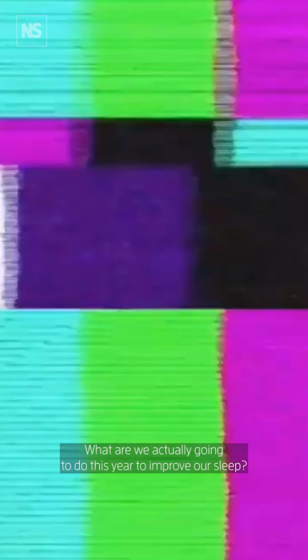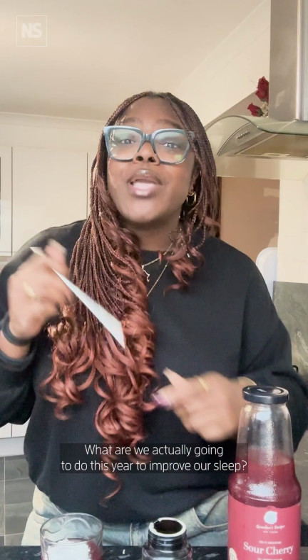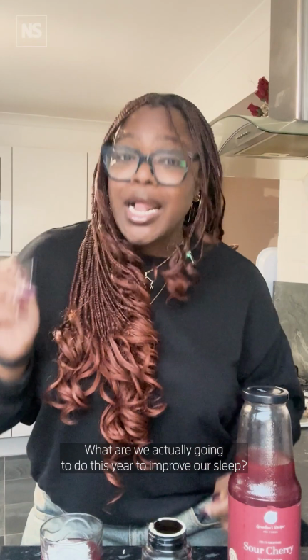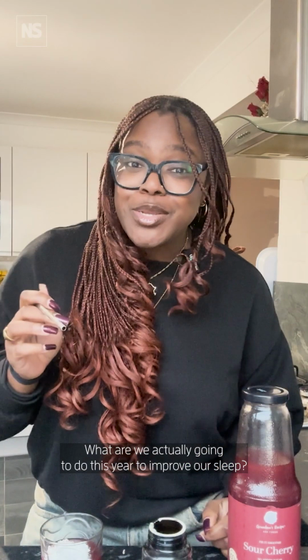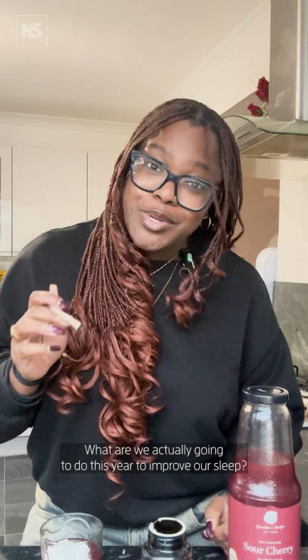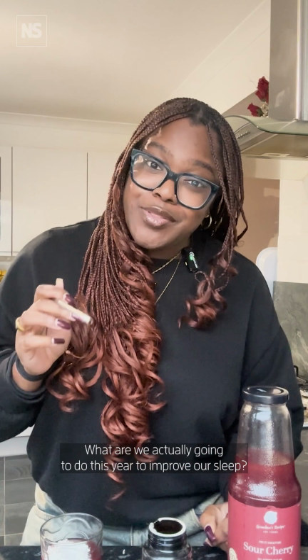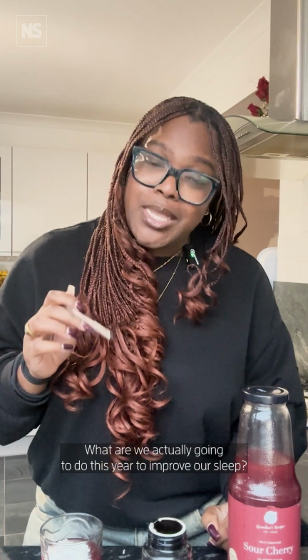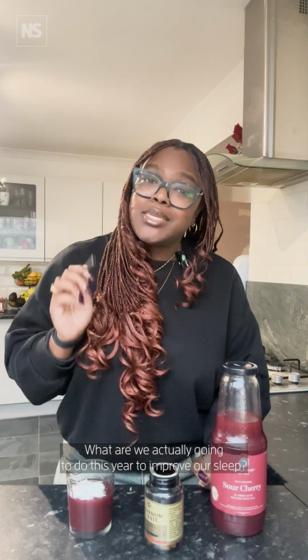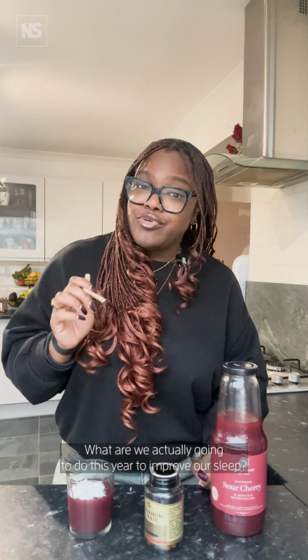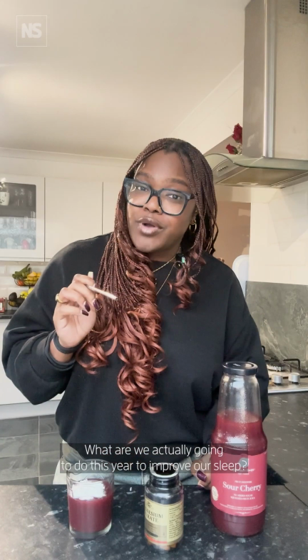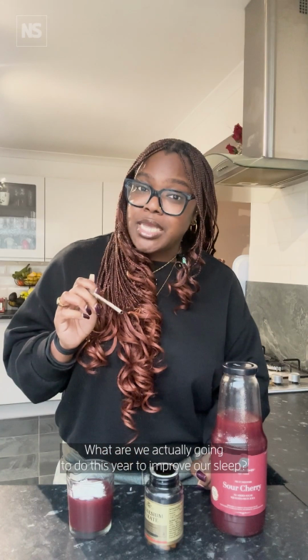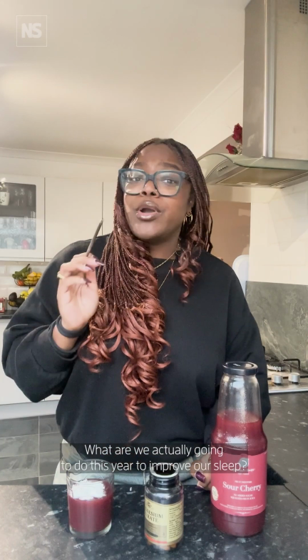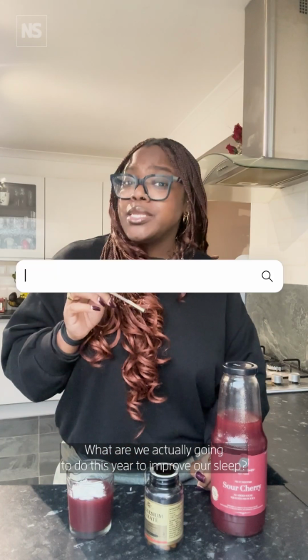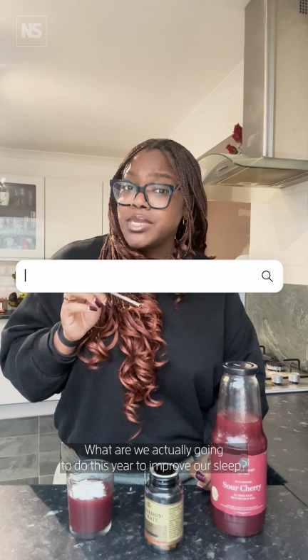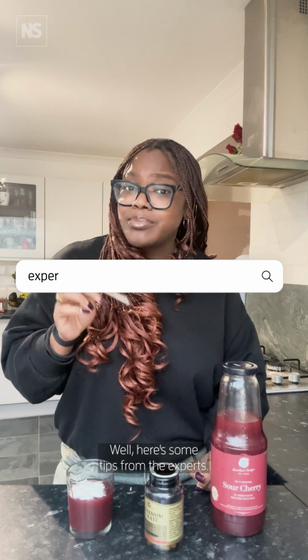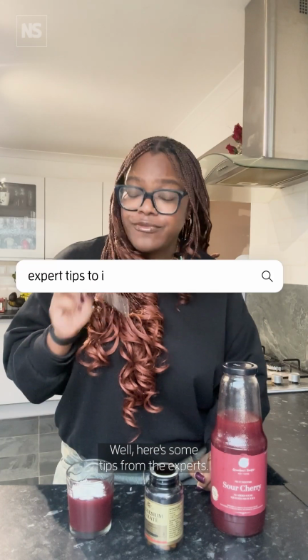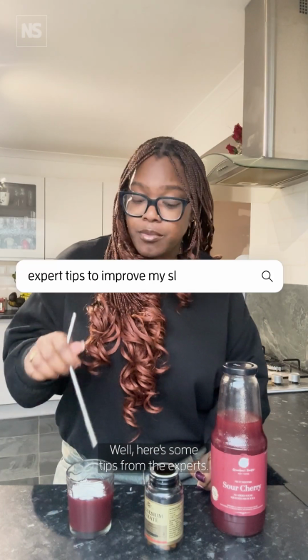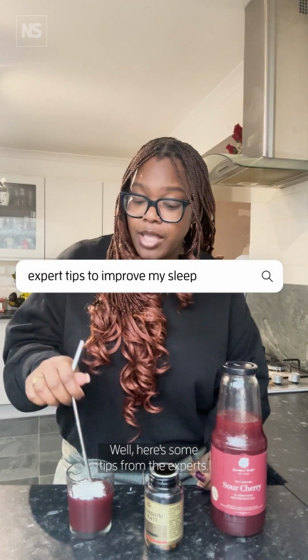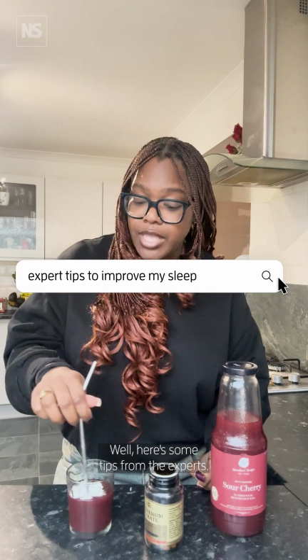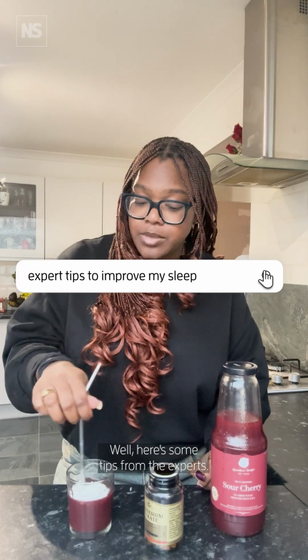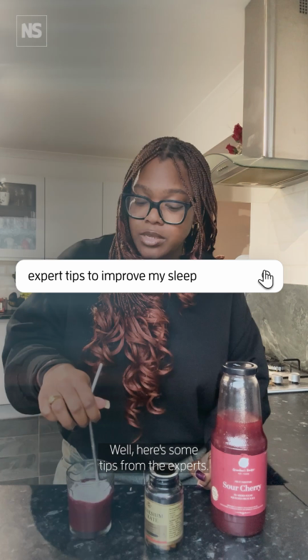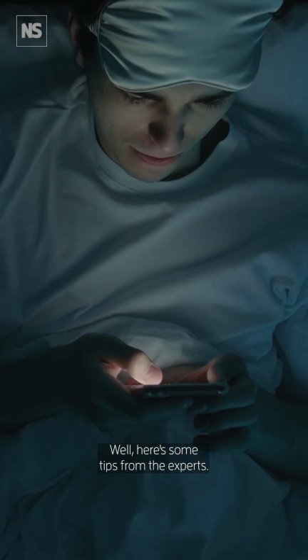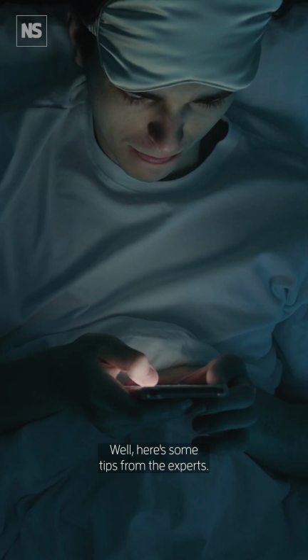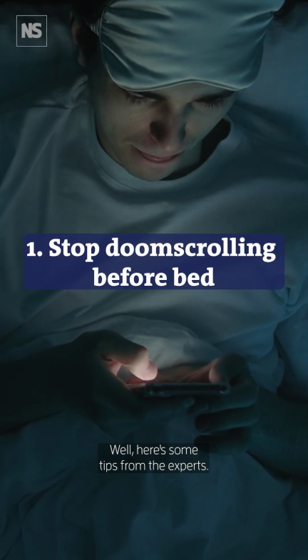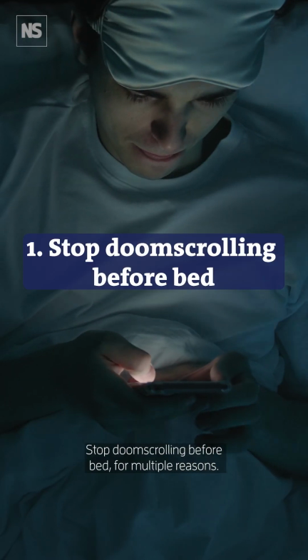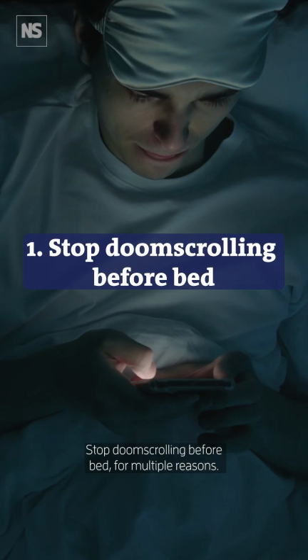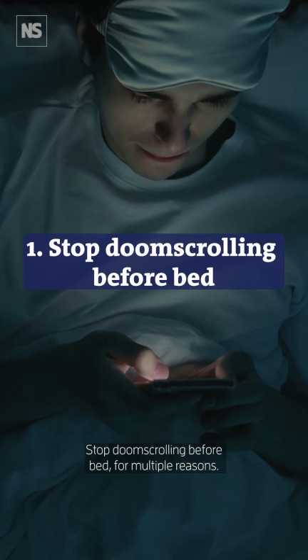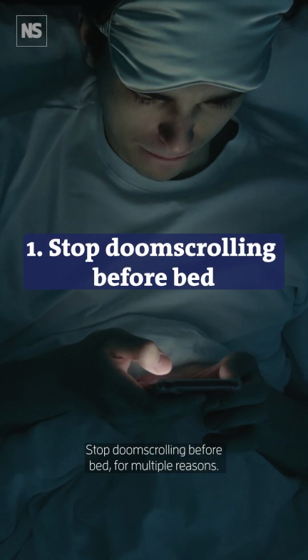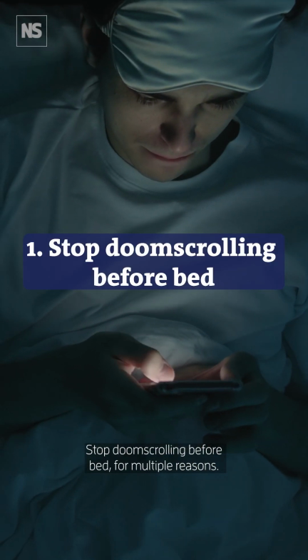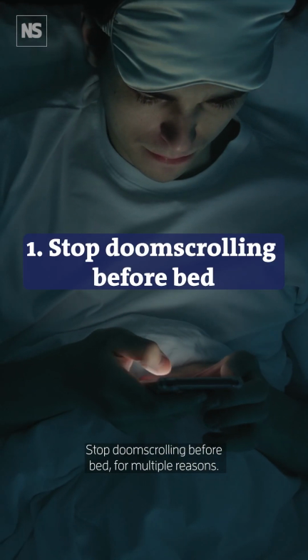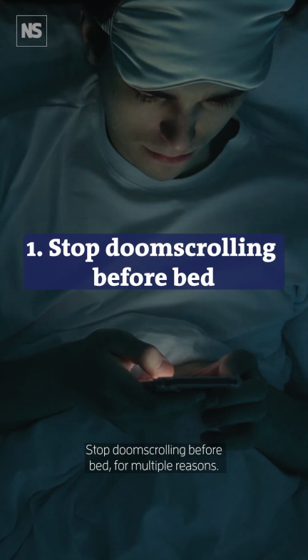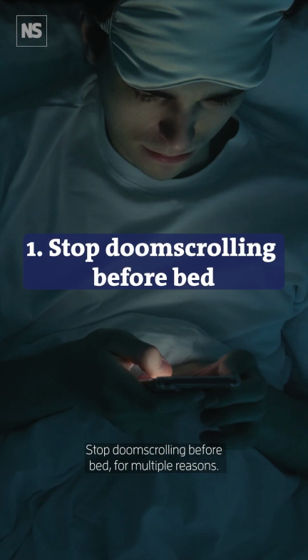So what are we actually going to do this year to improve our sleep? Well, here are some tips from the experts. First, stop doom scrolling before bed.